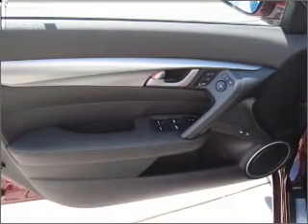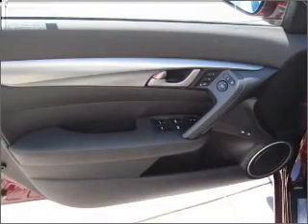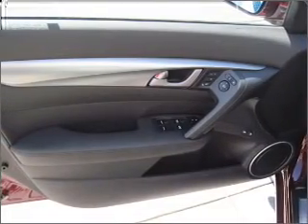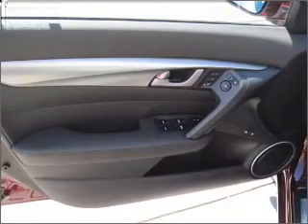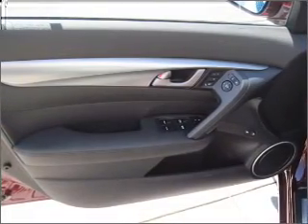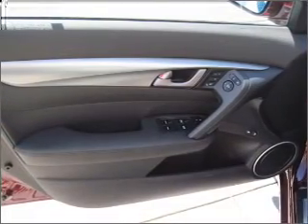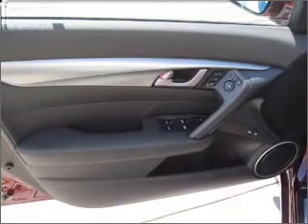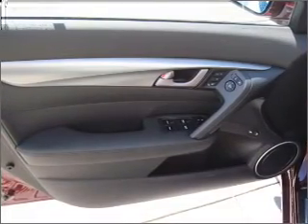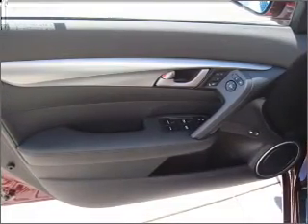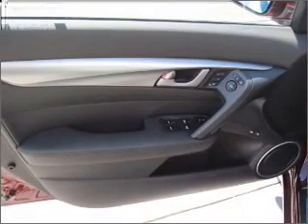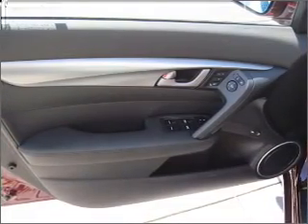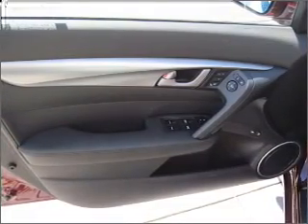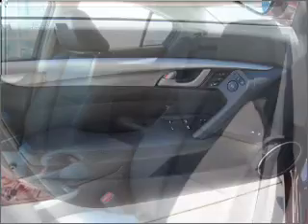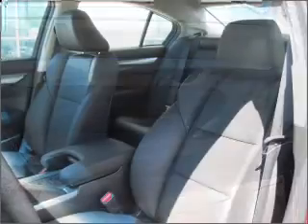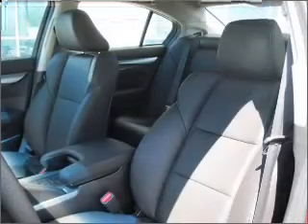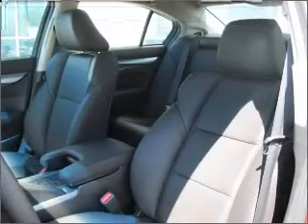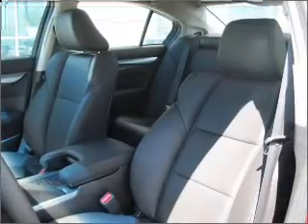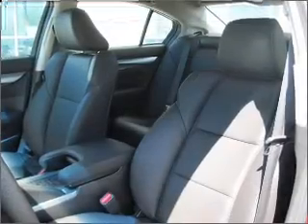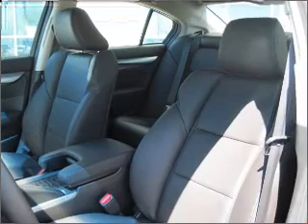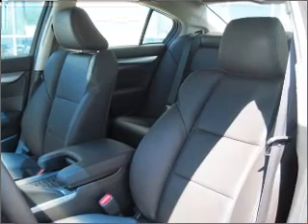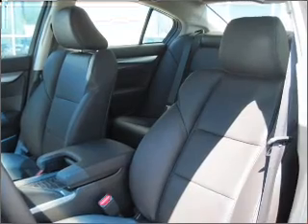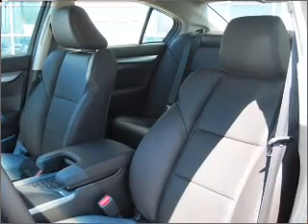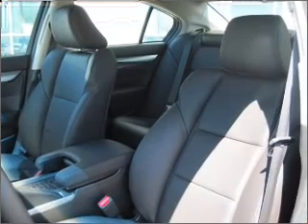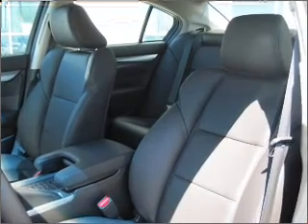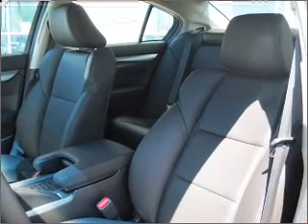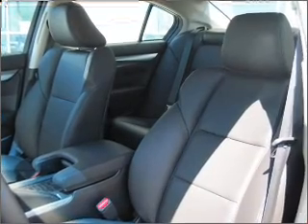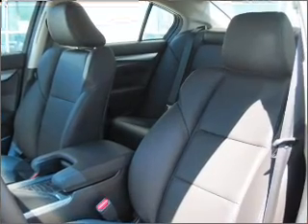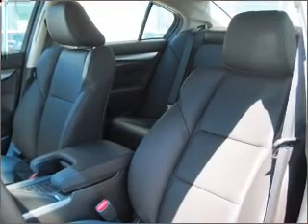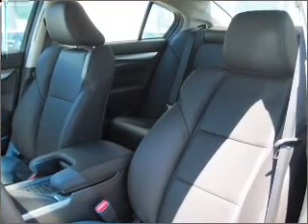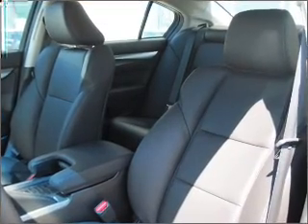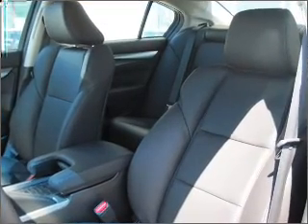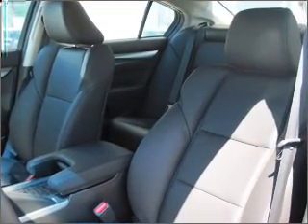Enjoy the comfort of dual temperature controls. The sunroof lets fresh air in. Call today to schedule a test drive.